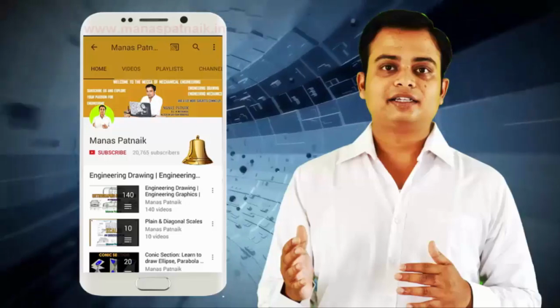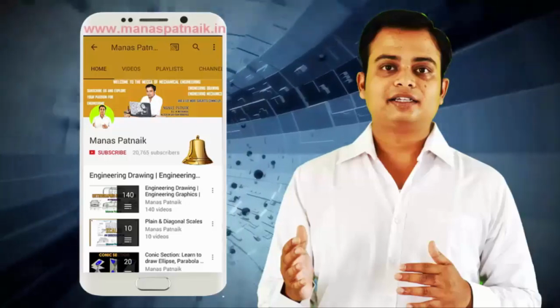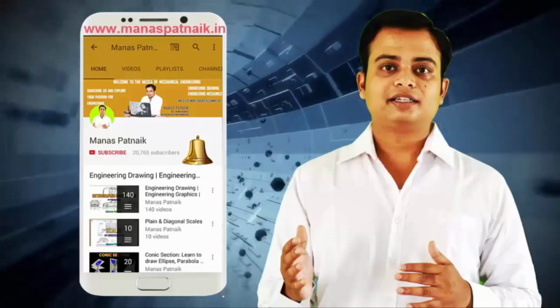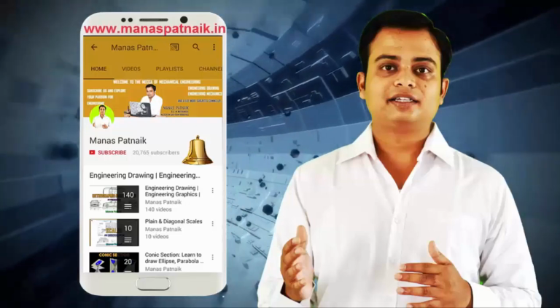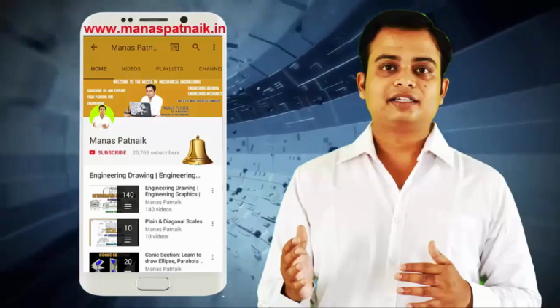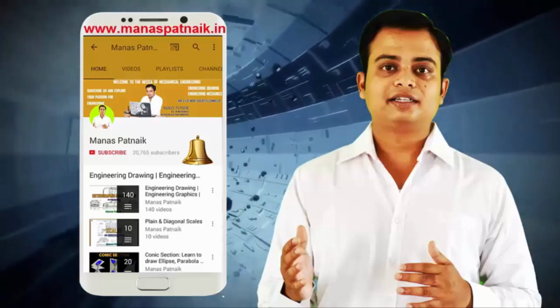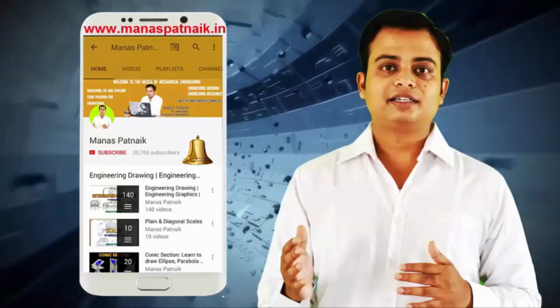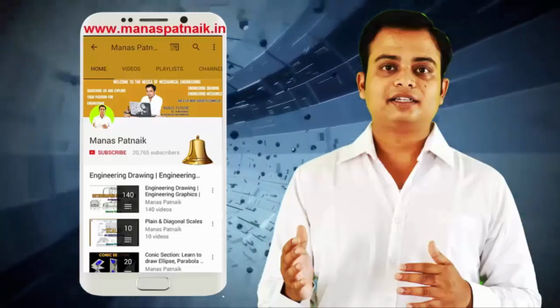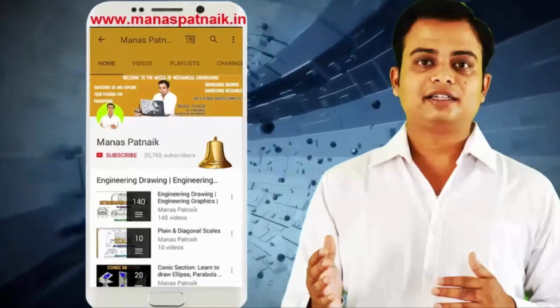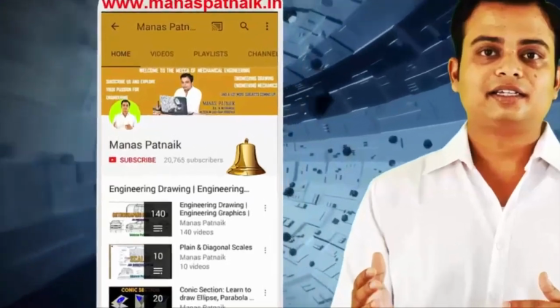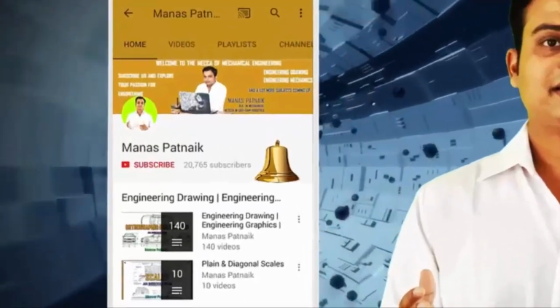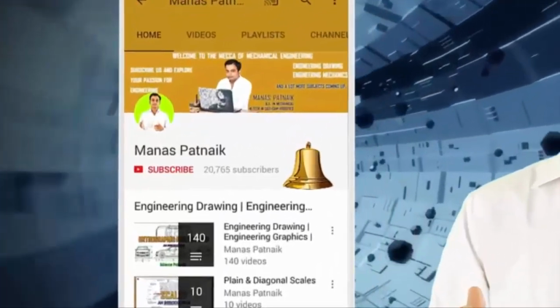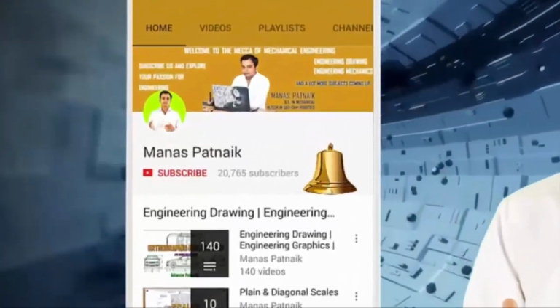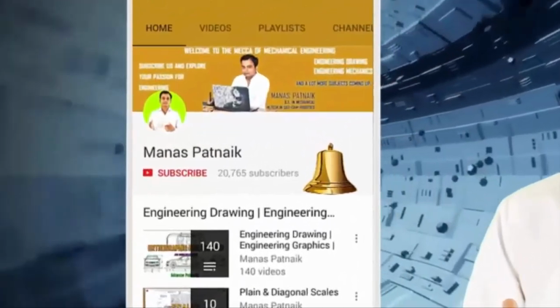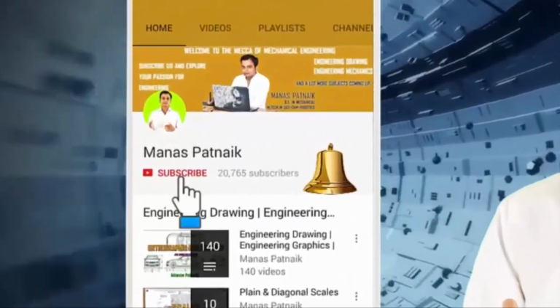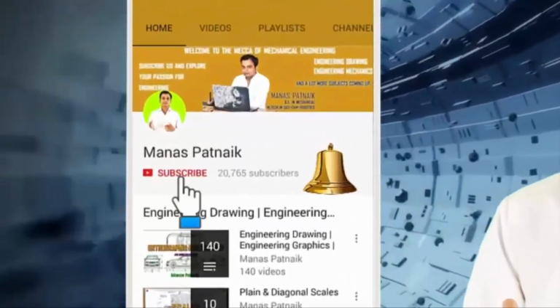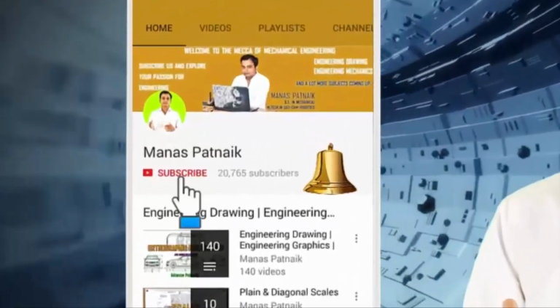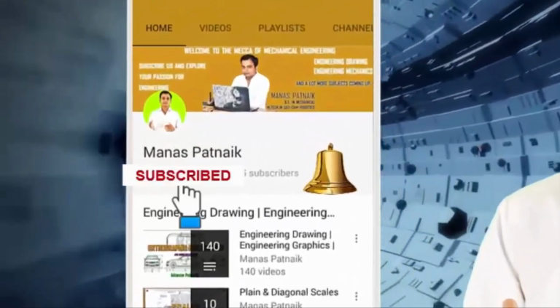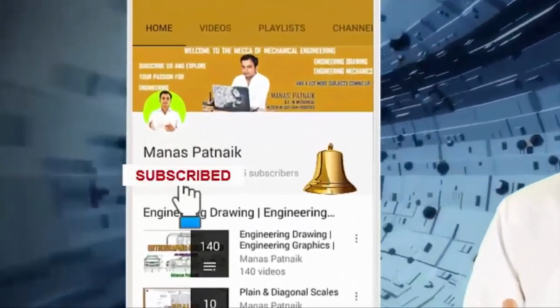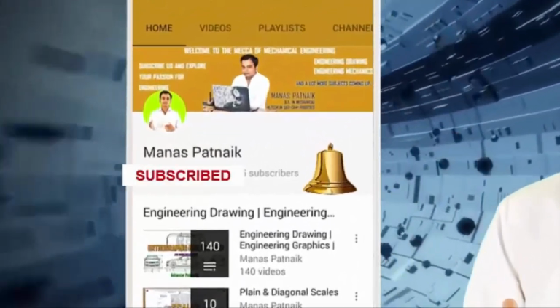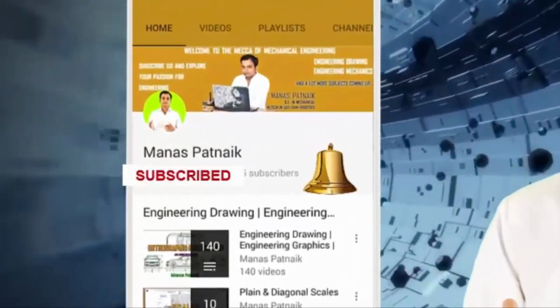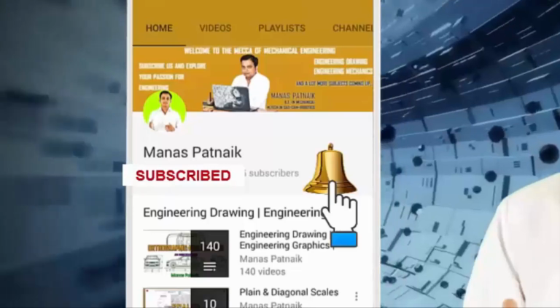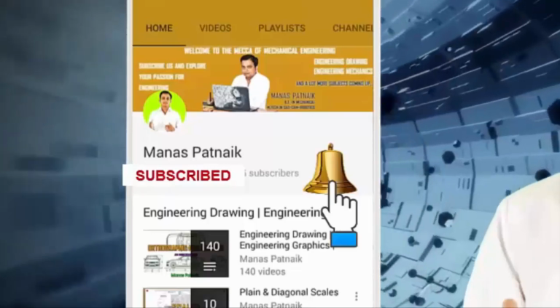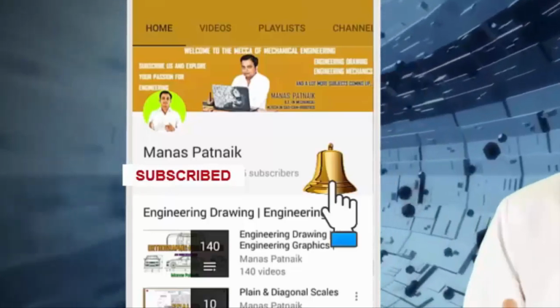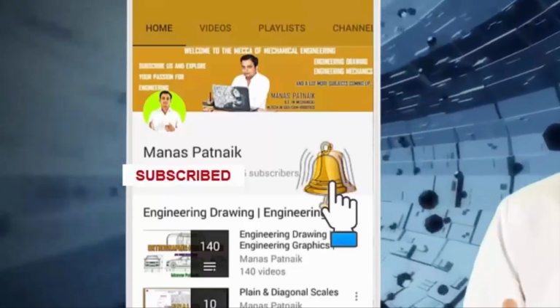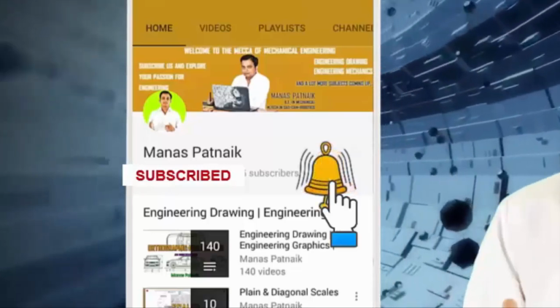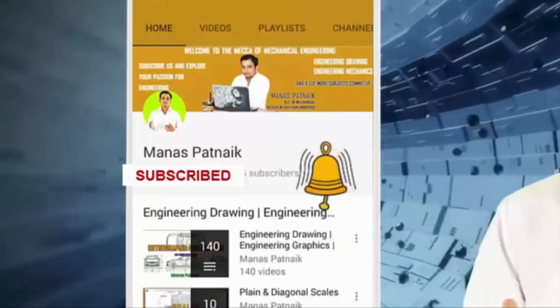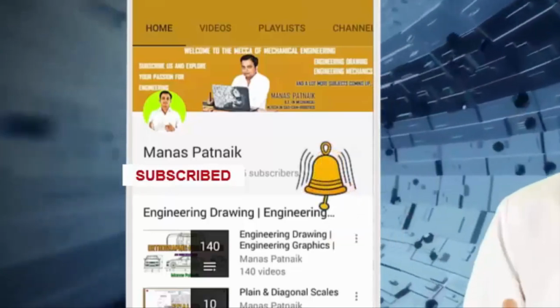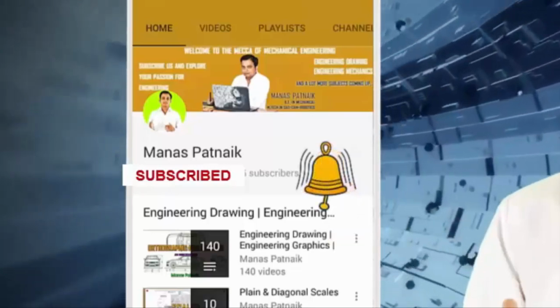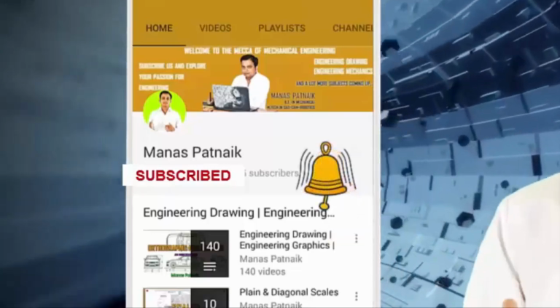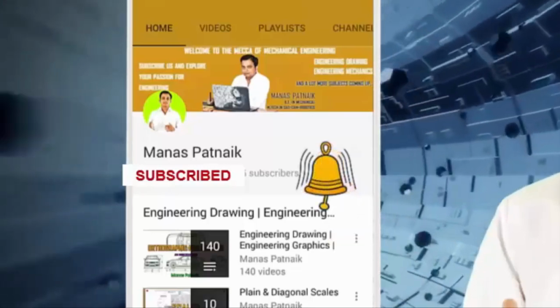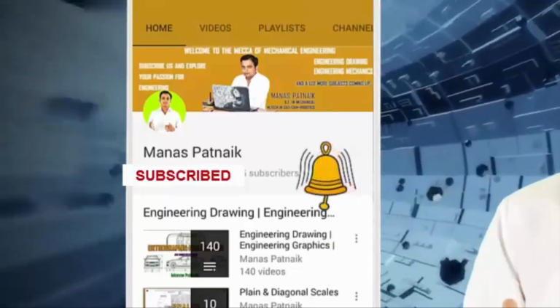Want to learn engineering and science? You've tuned in to the right channel. Hit subscribe and press the bell icon and never miss an update from us.